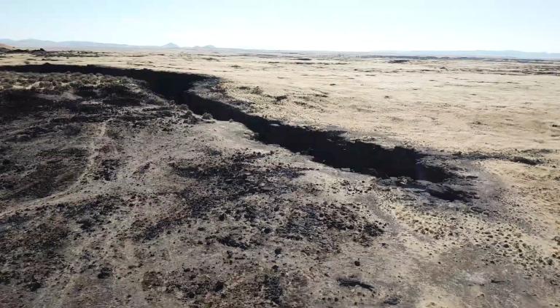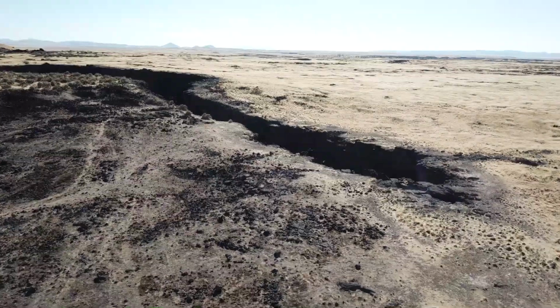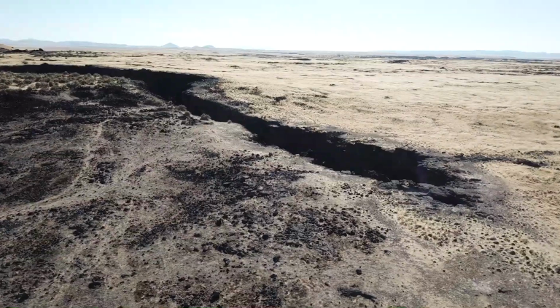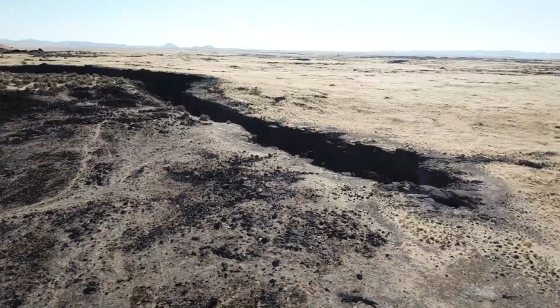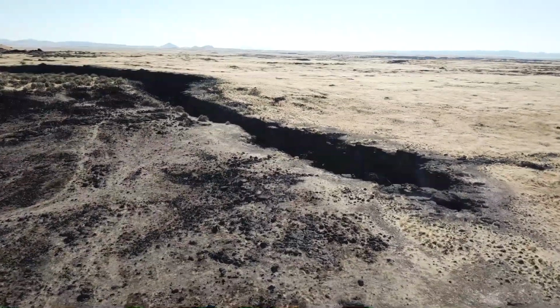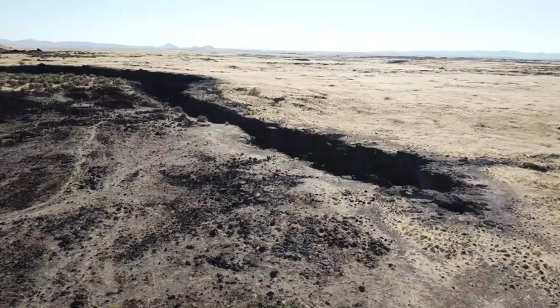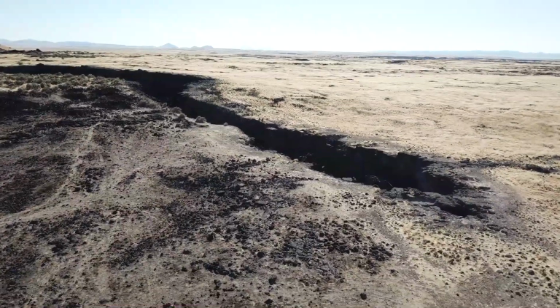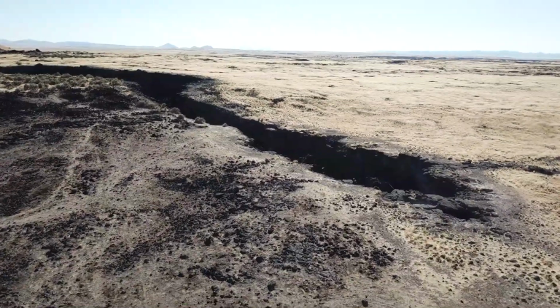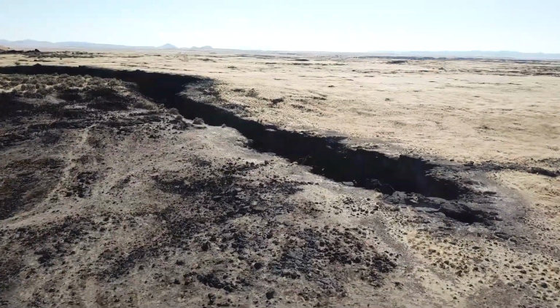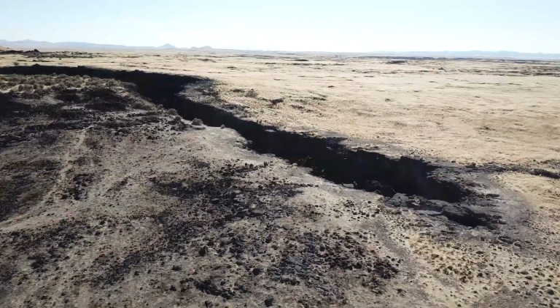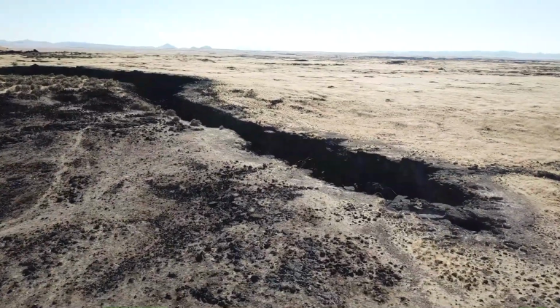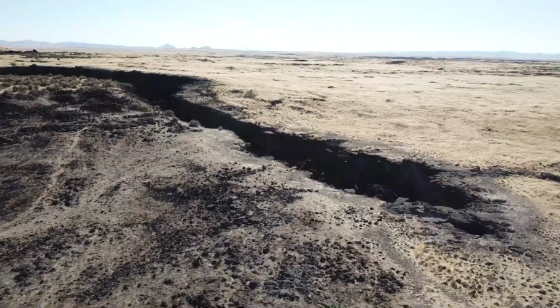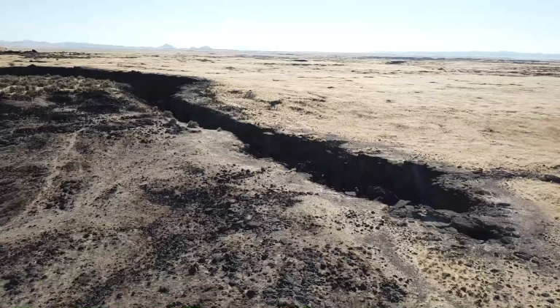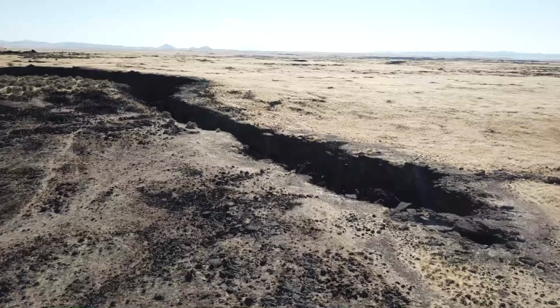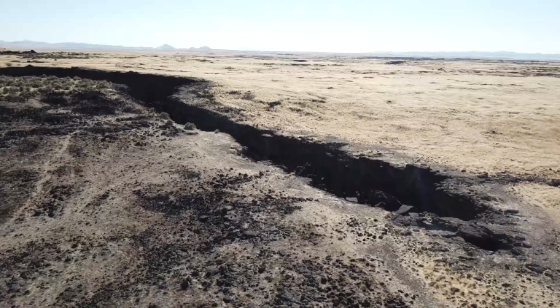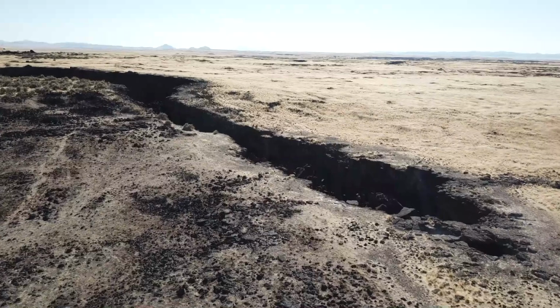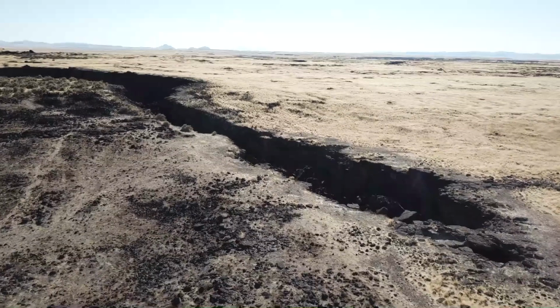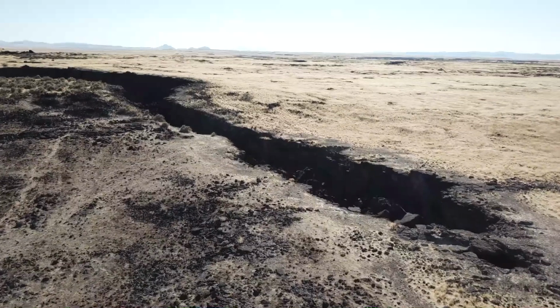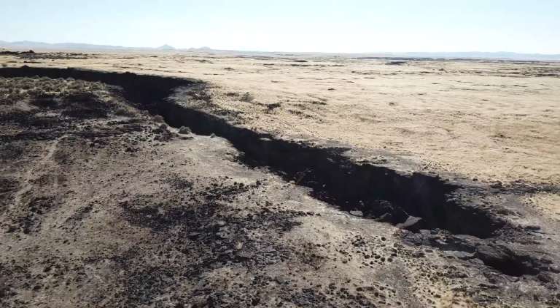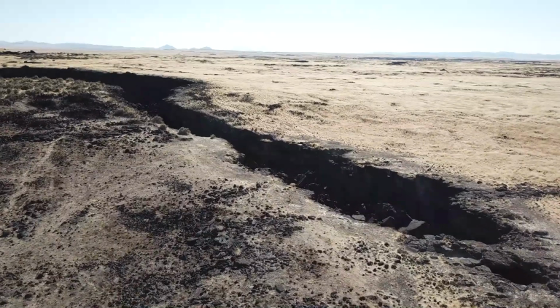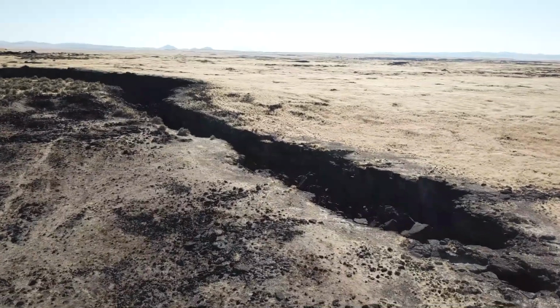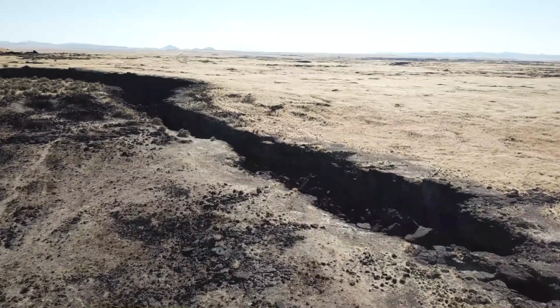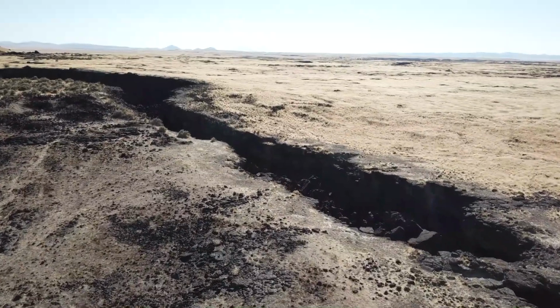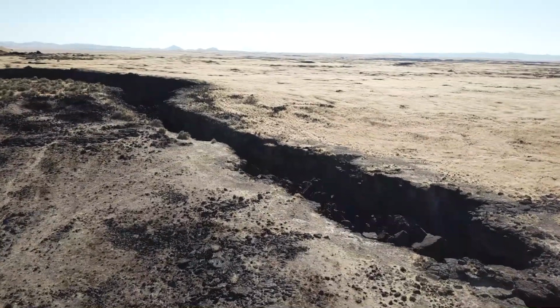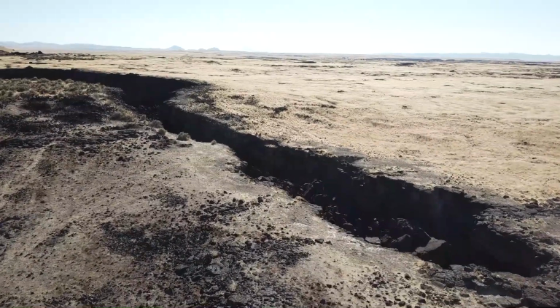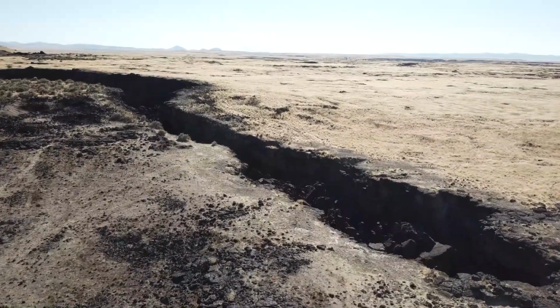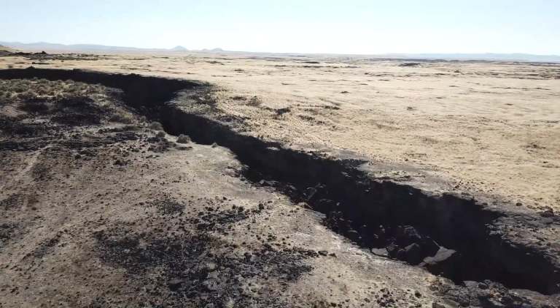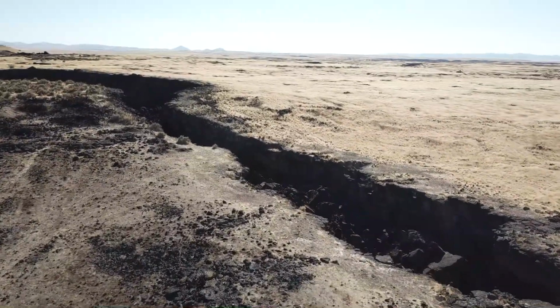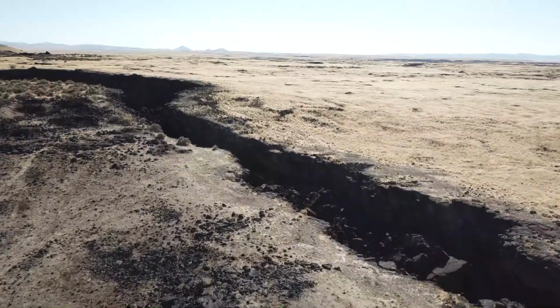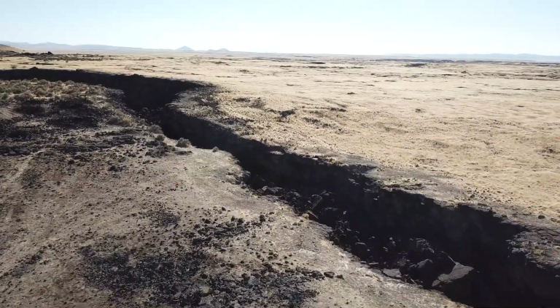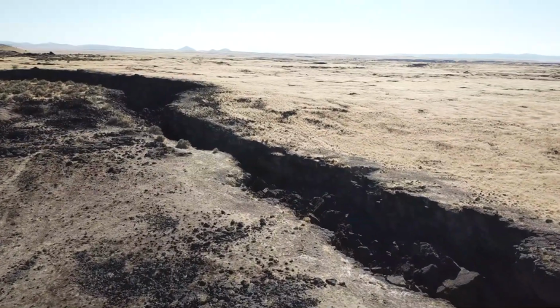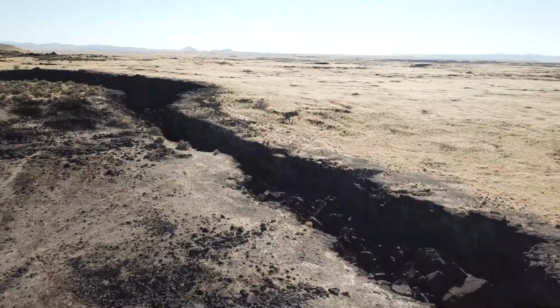Lava tubes can be up to 15 meters wide, though are often narrower, and run anywhere from 1 to 15 meters below the surface.